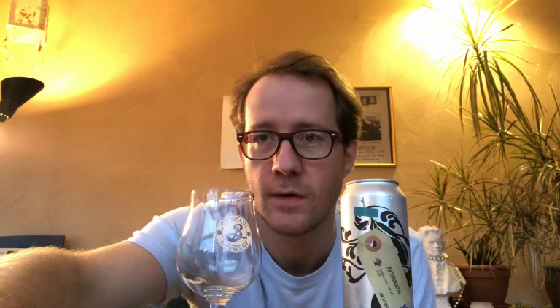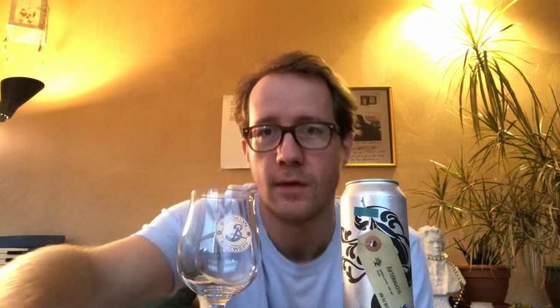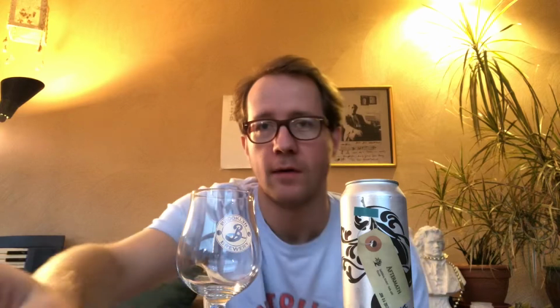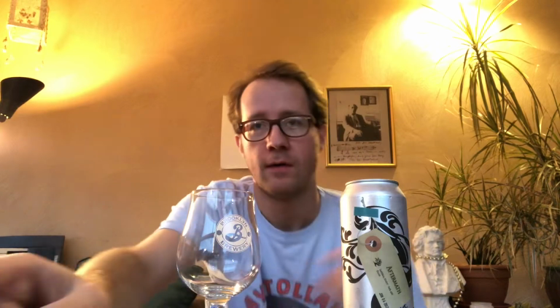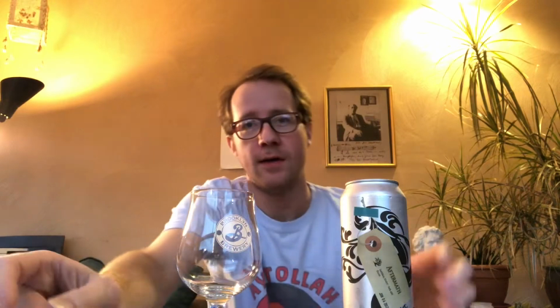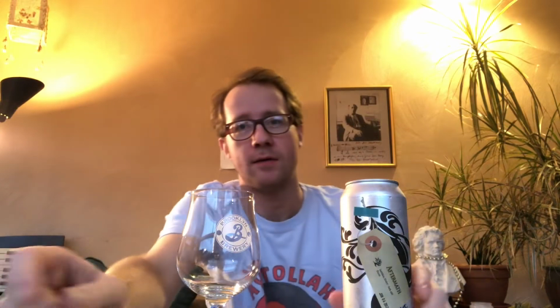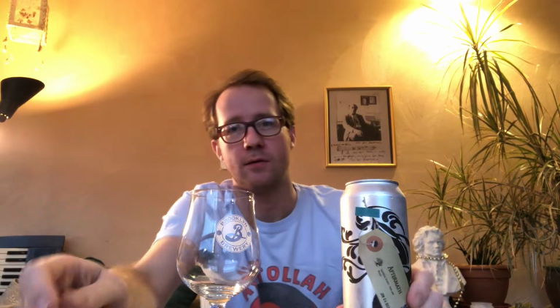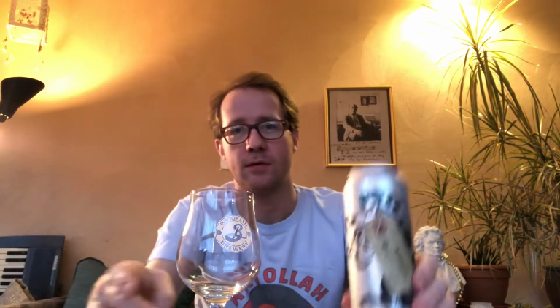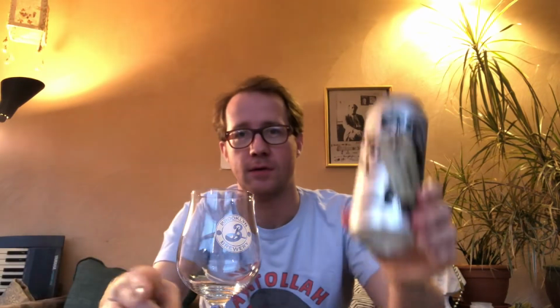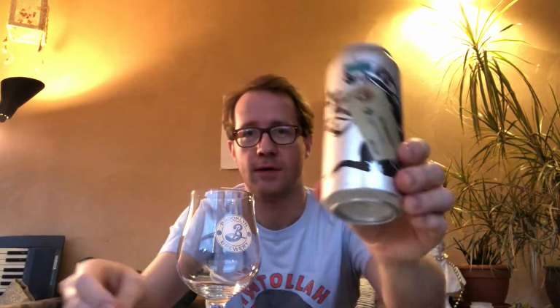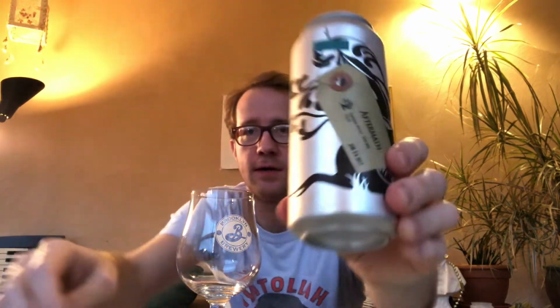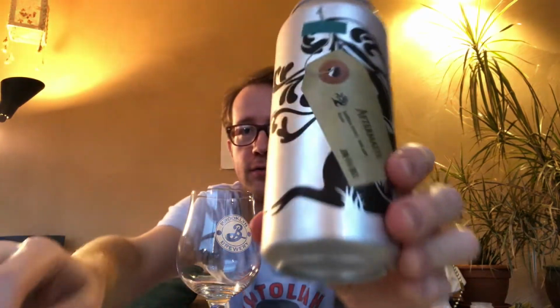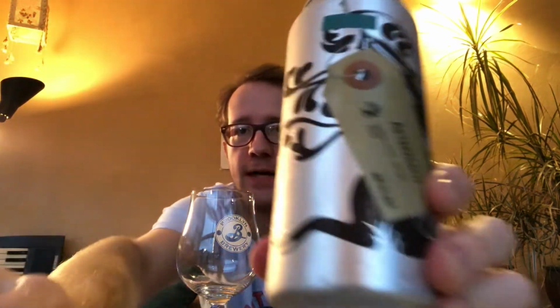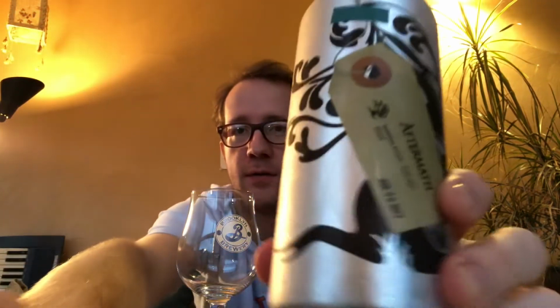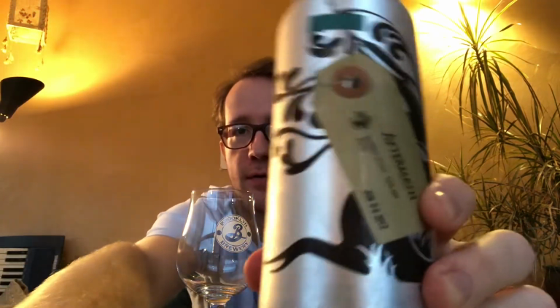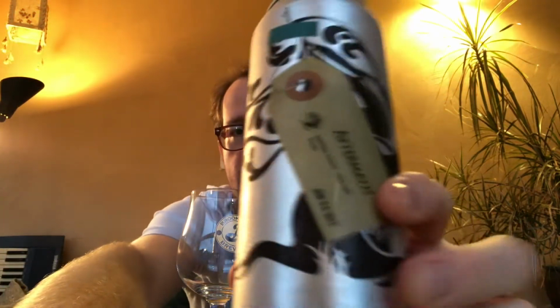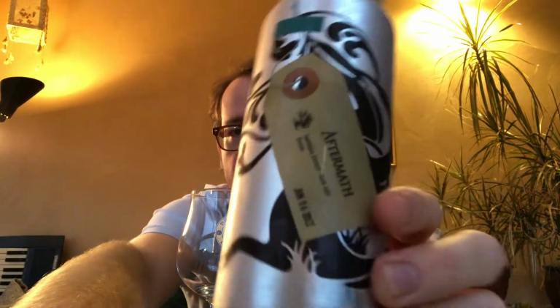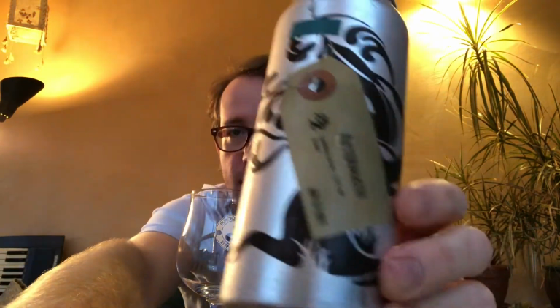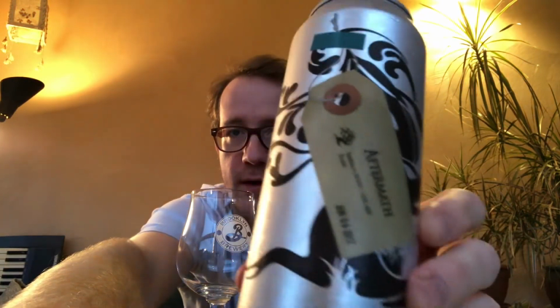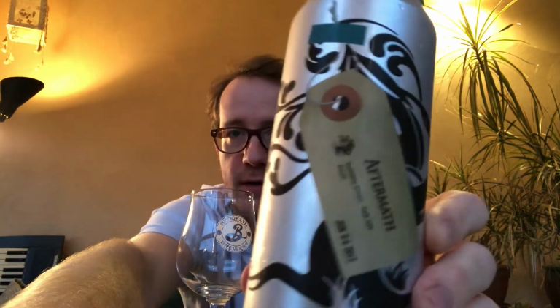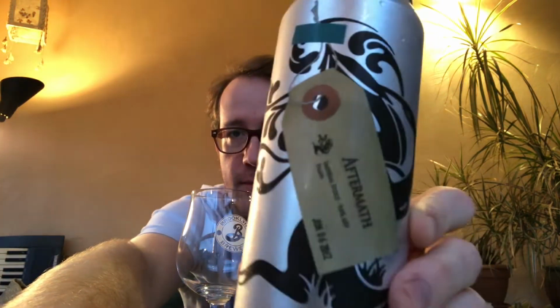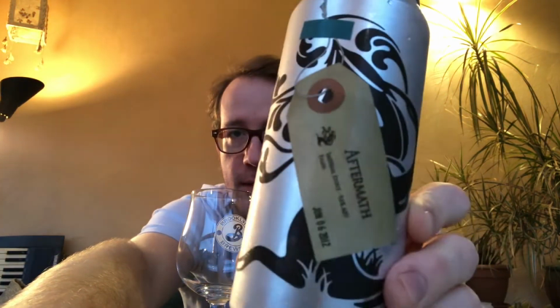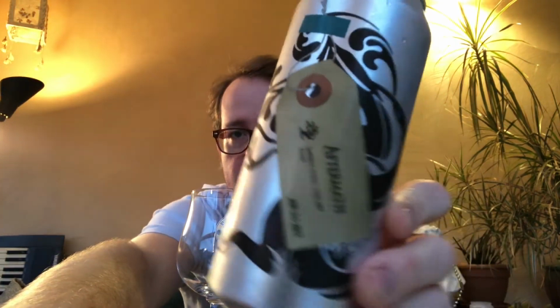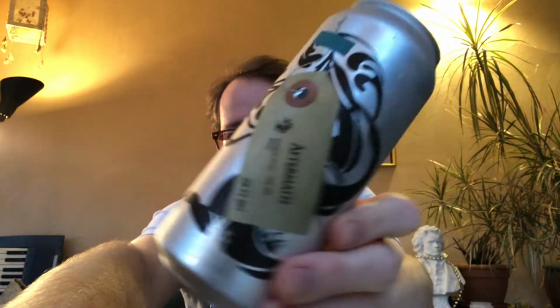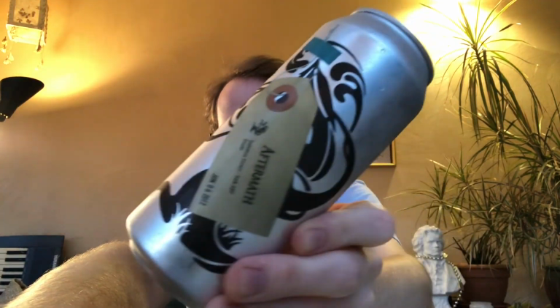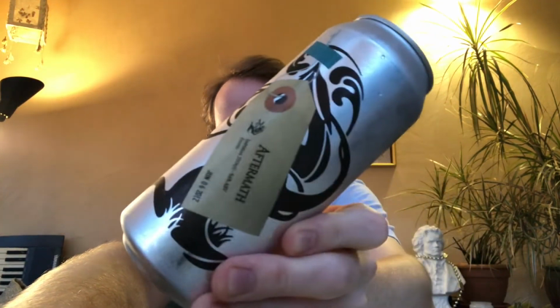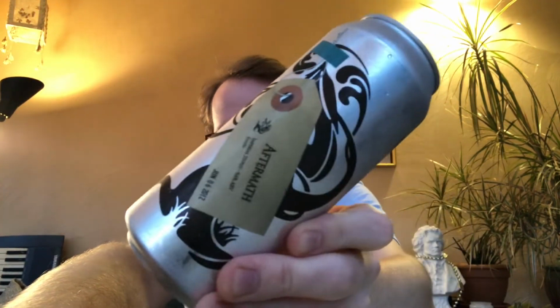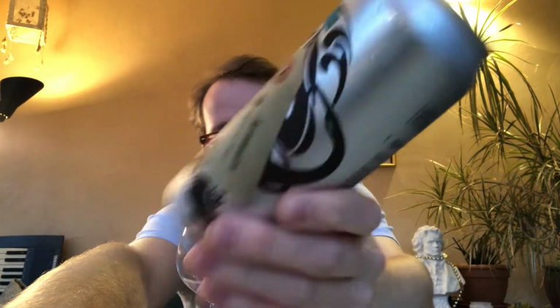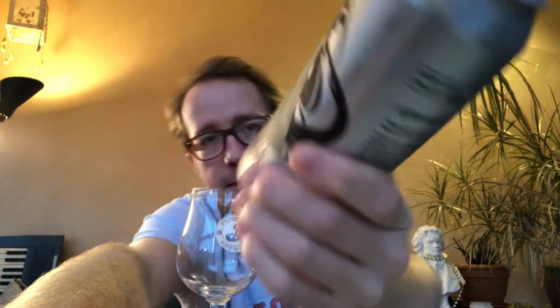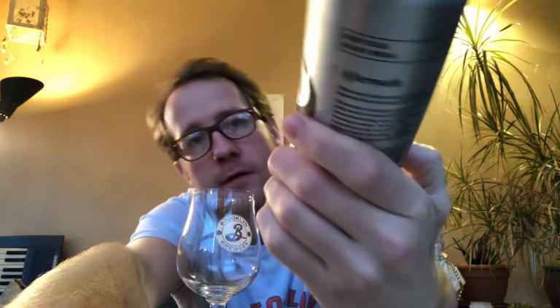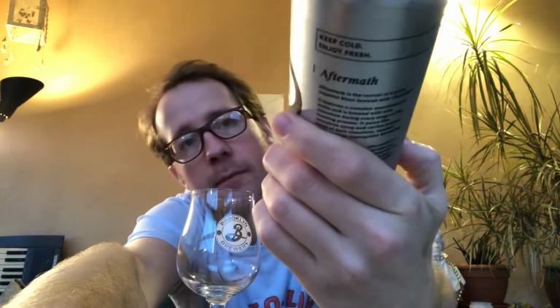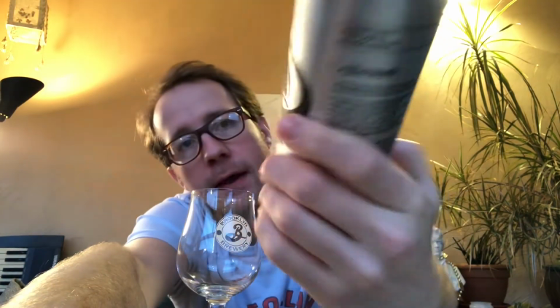Hello, I've got a Treehouse Stout here called Aftermath.